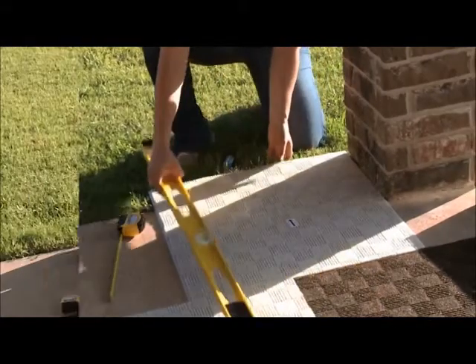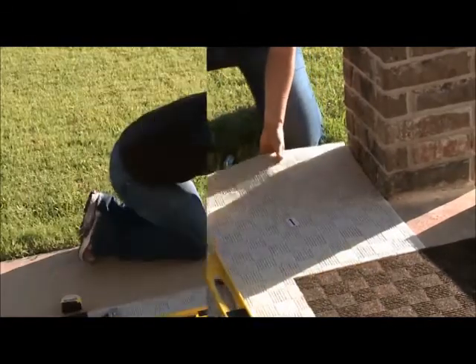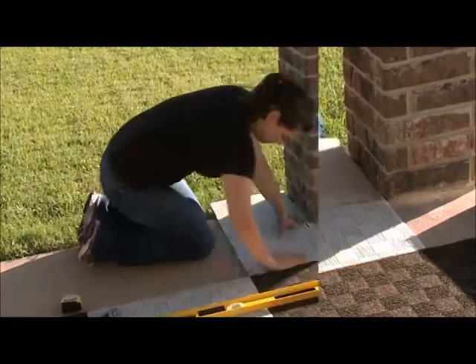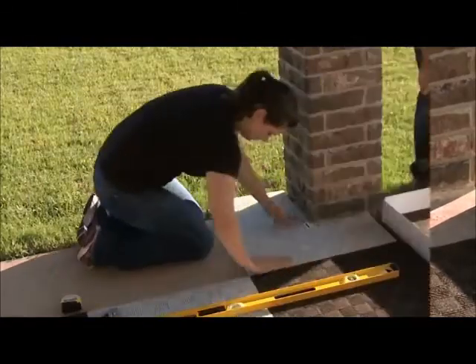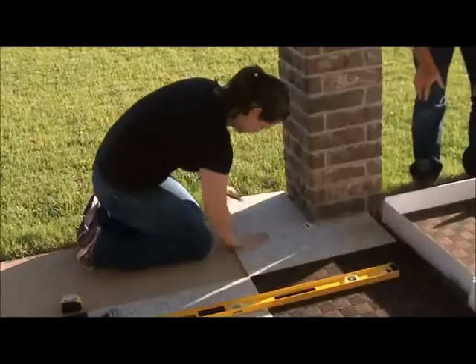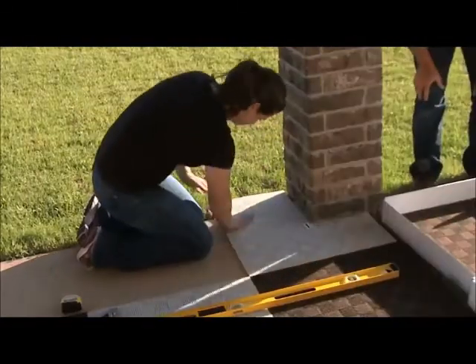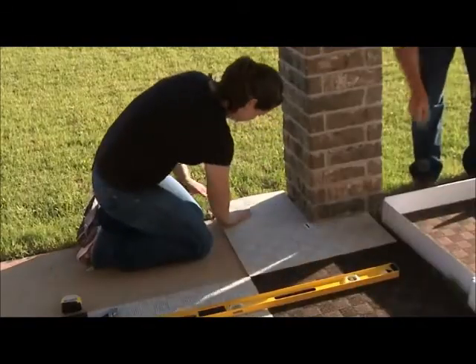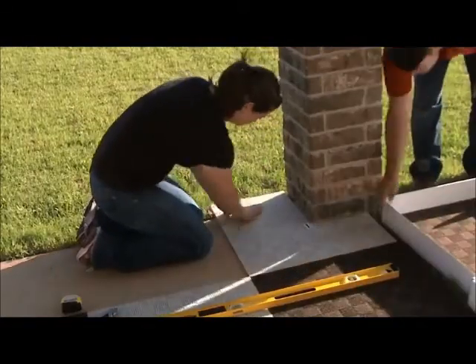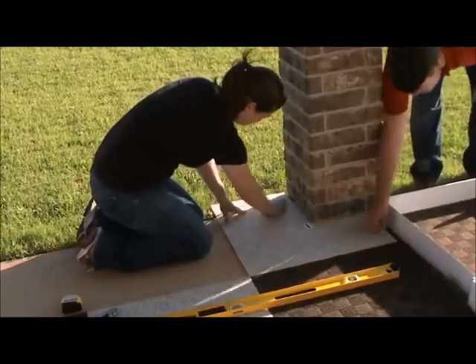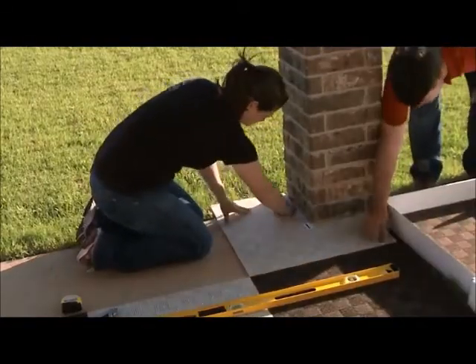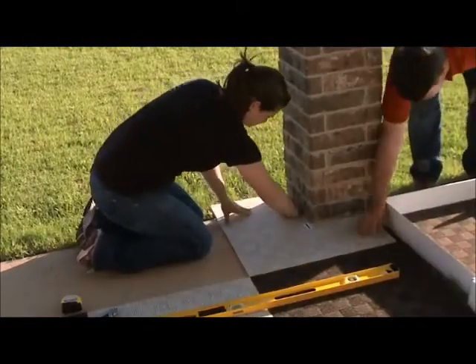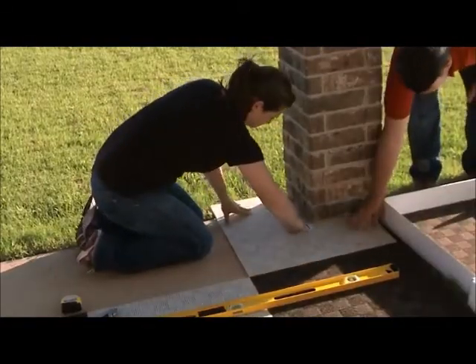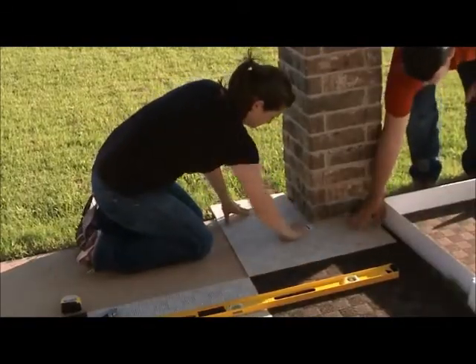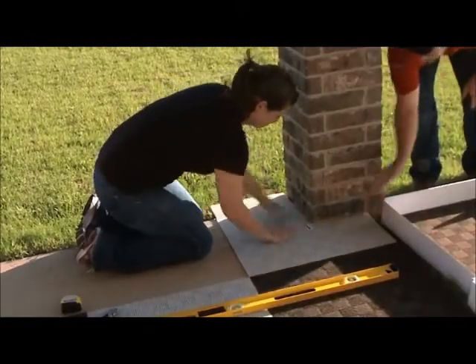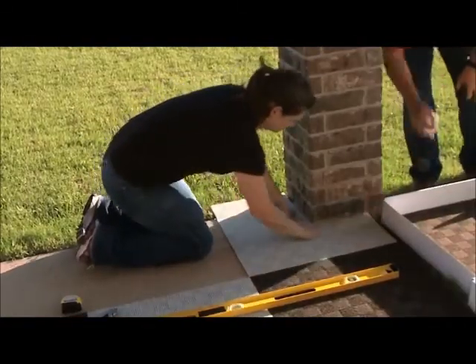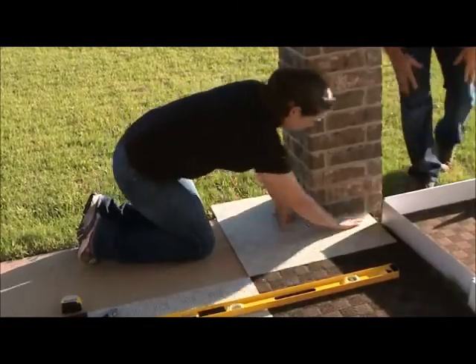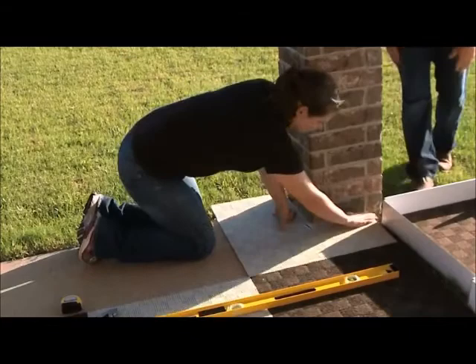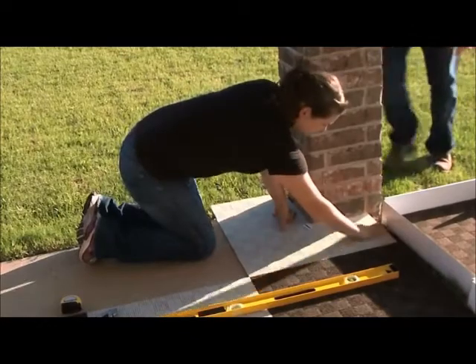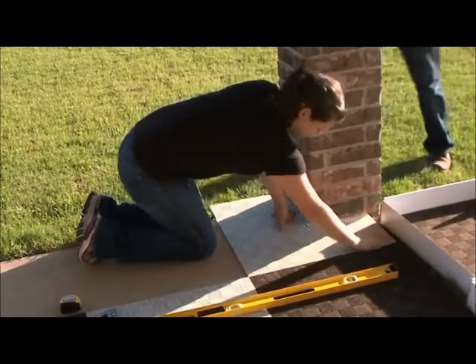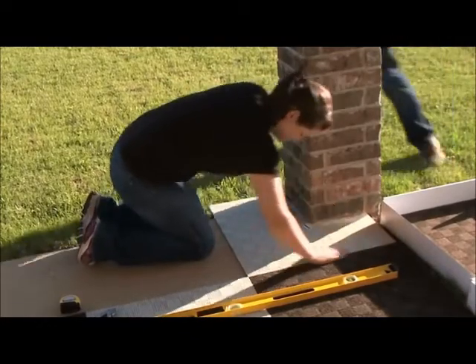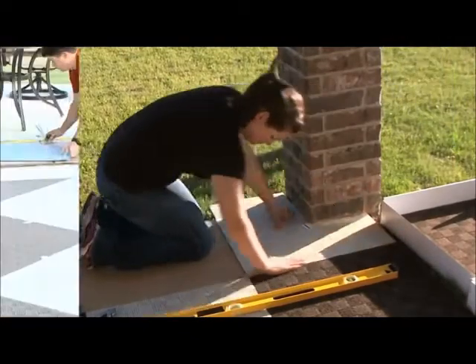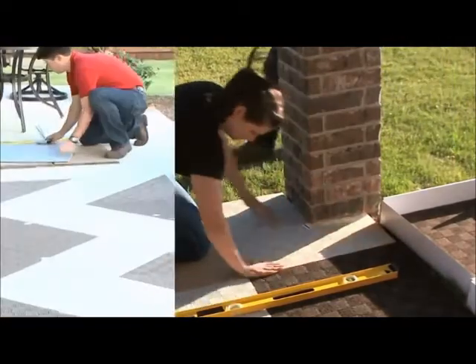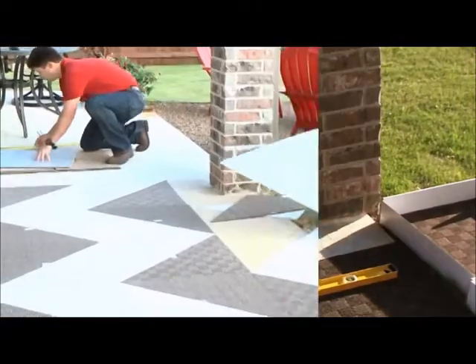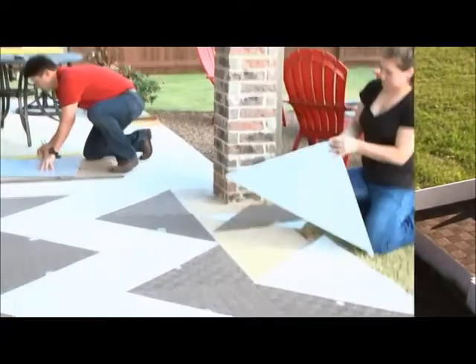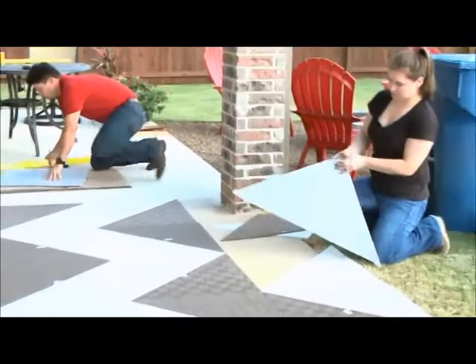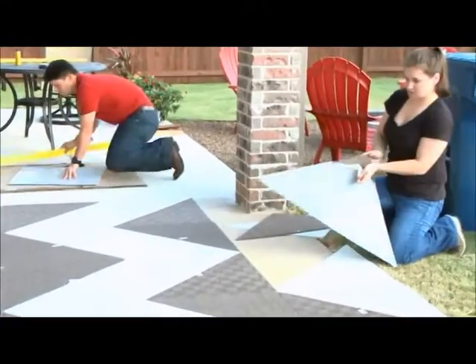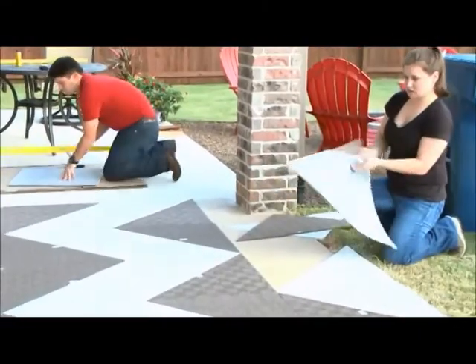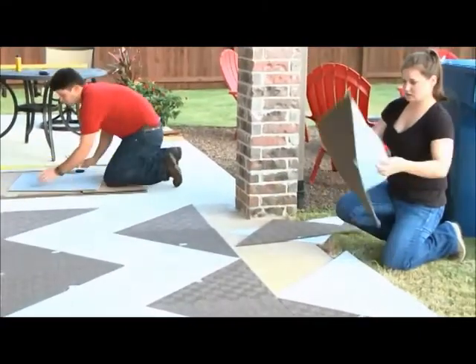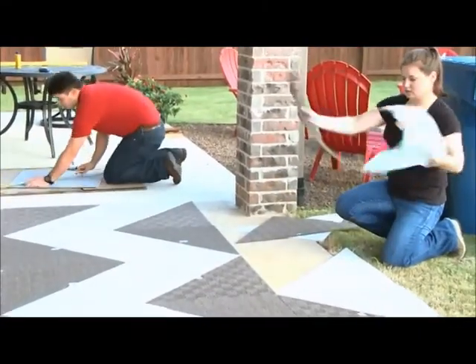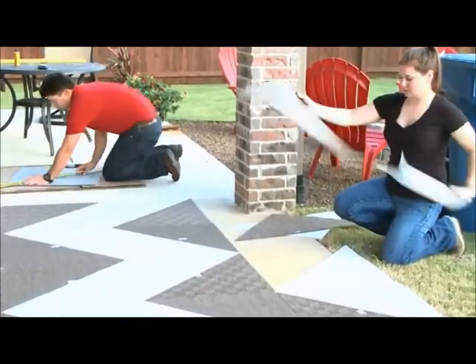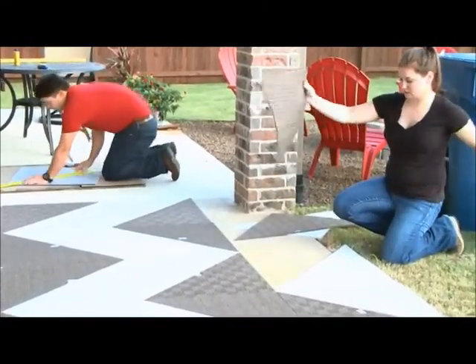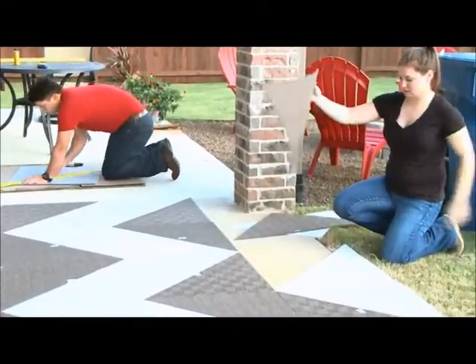No matter where you cut, seams magically disappear with a quick rub of the fingers. And the tiles will never fray or unravel.